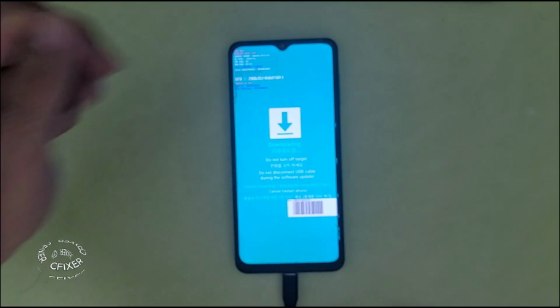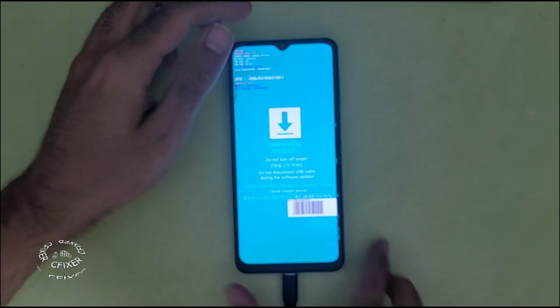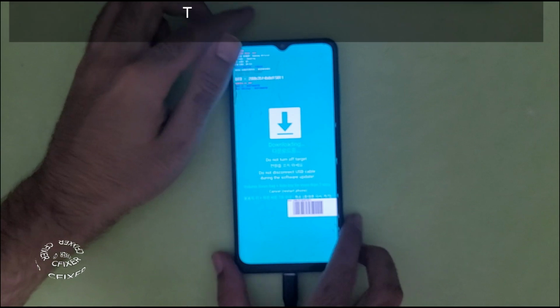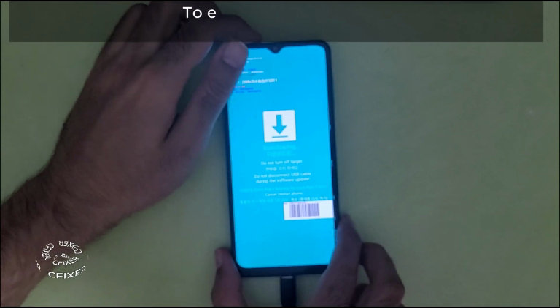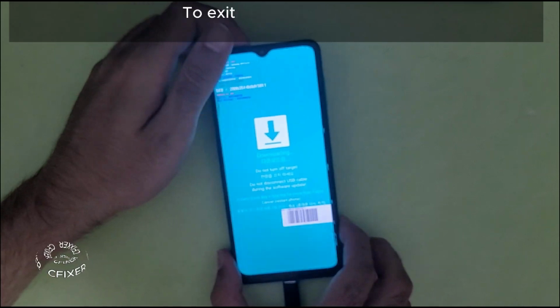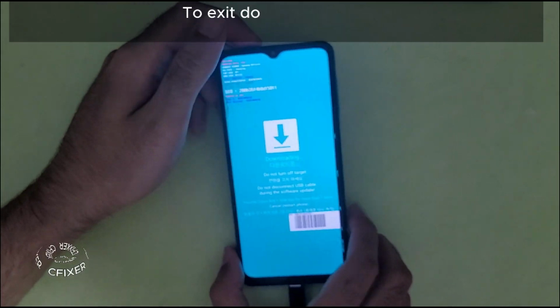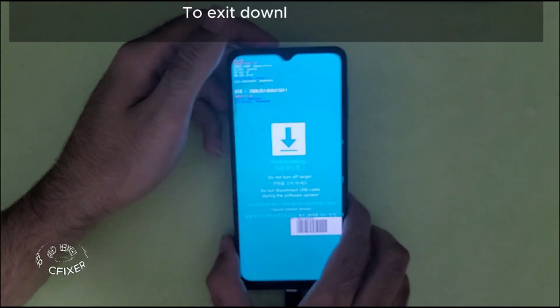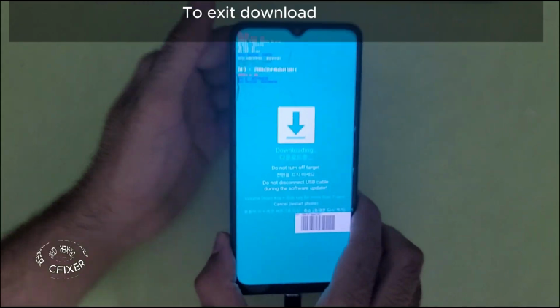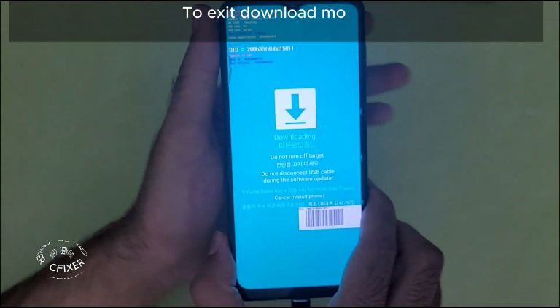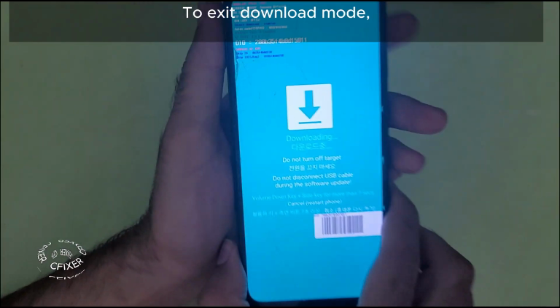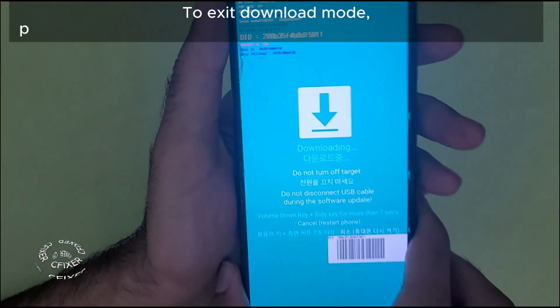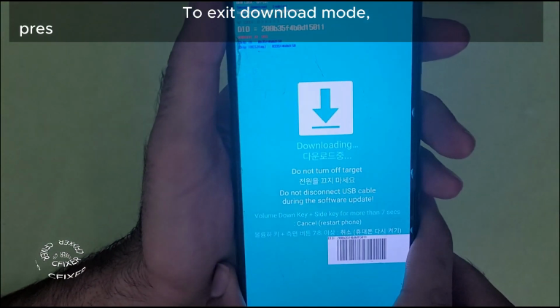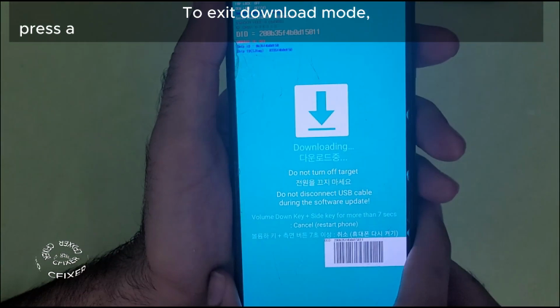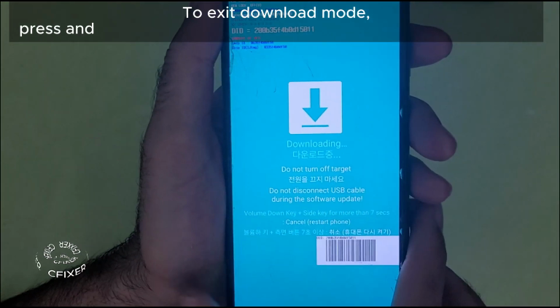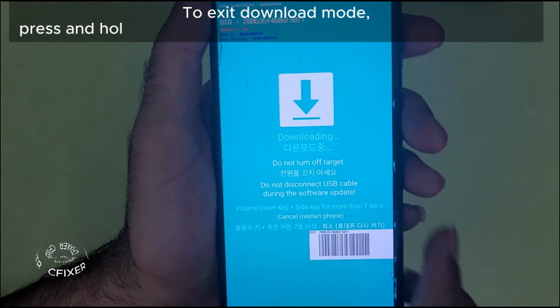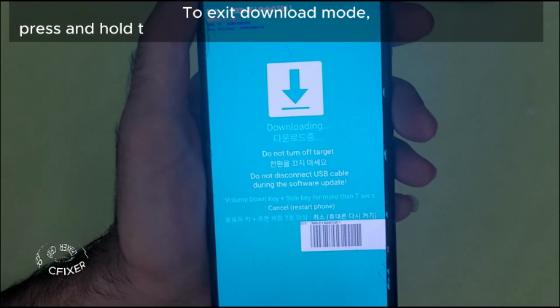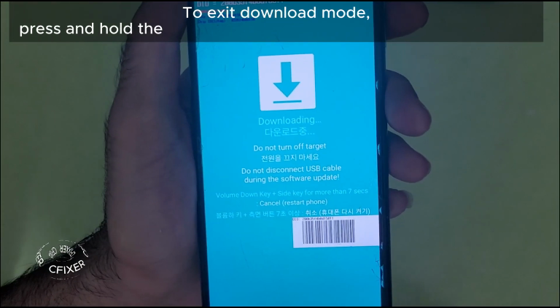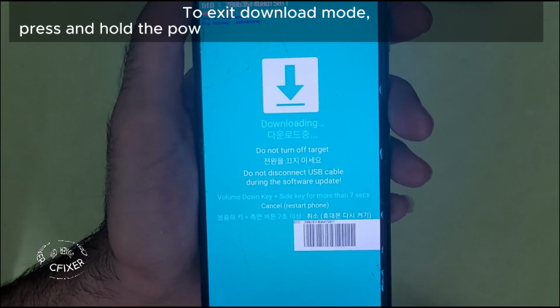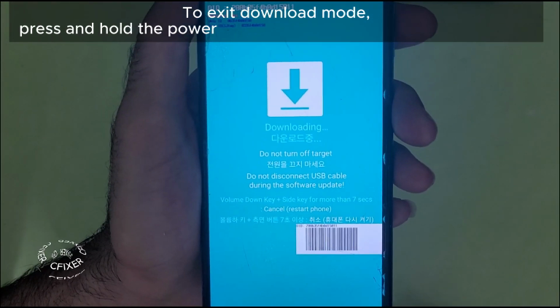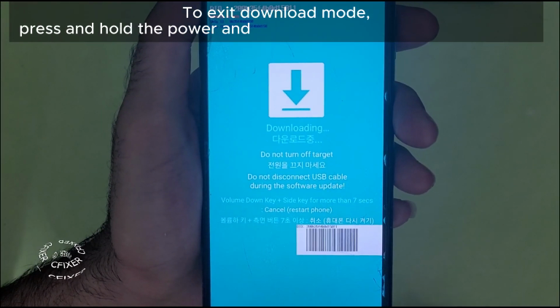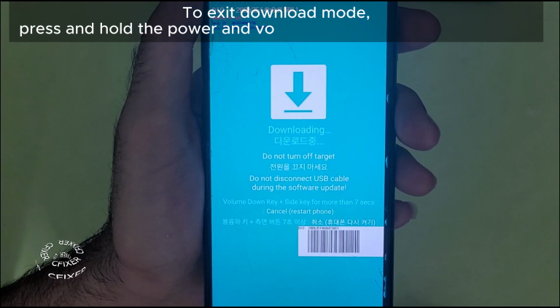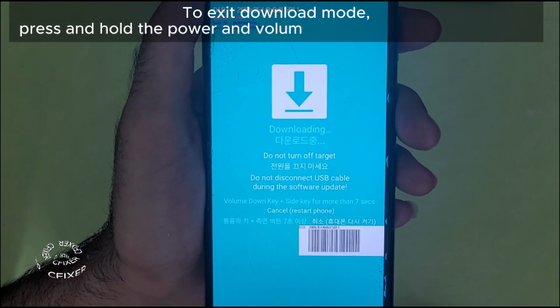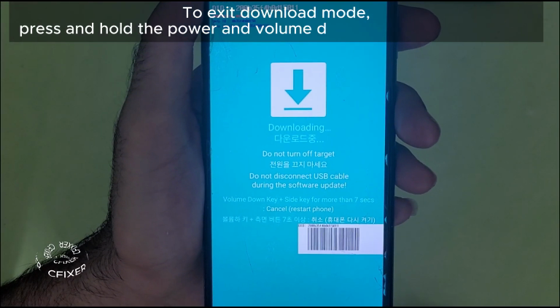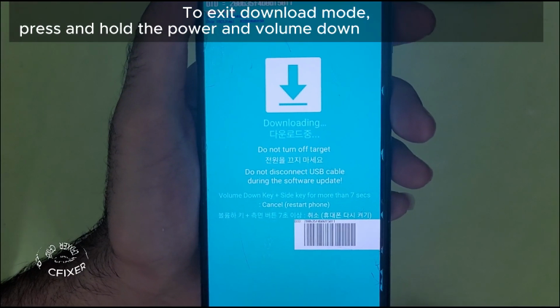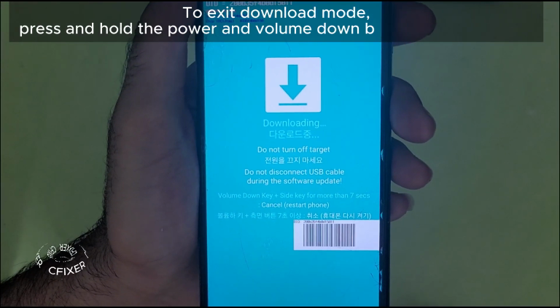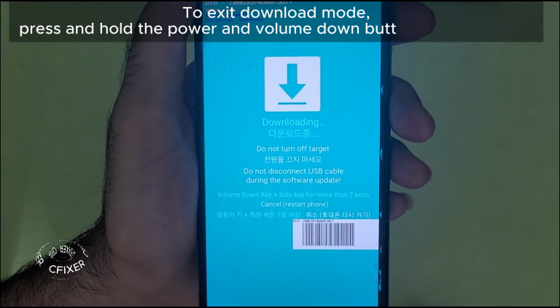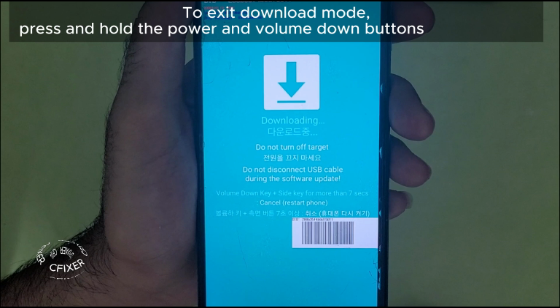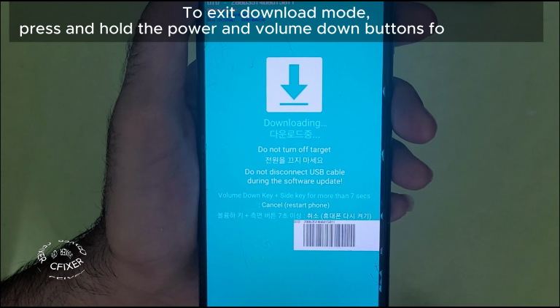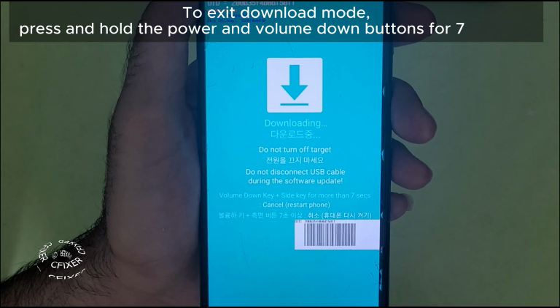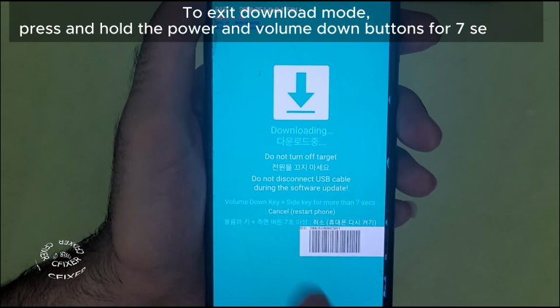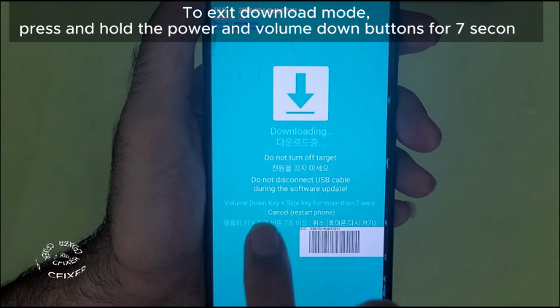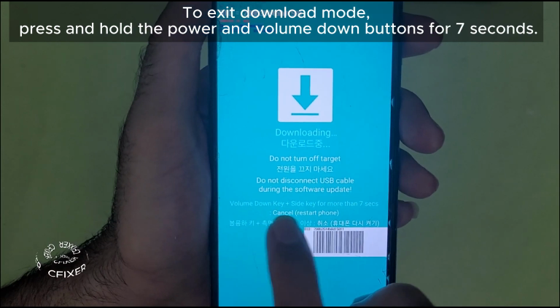To exit download mode, press and hold the power and volume down buttons for 7 seconds.